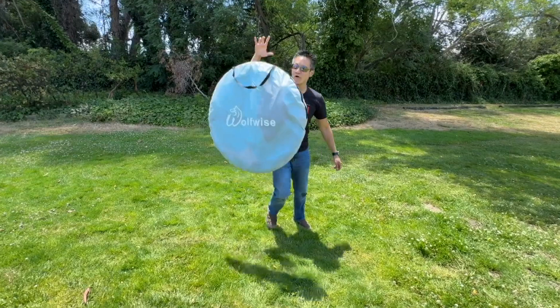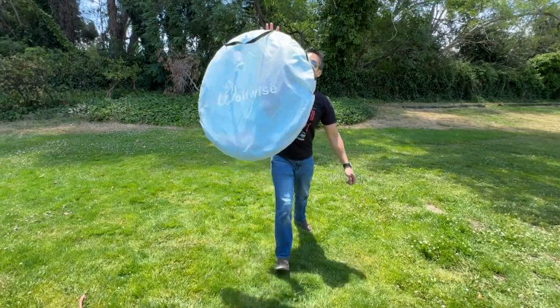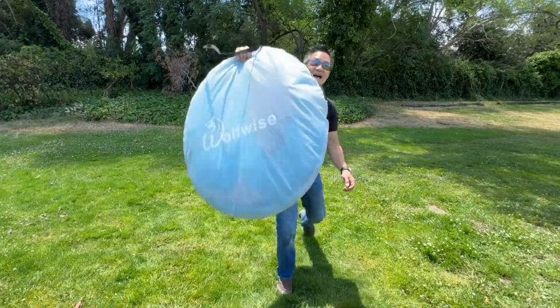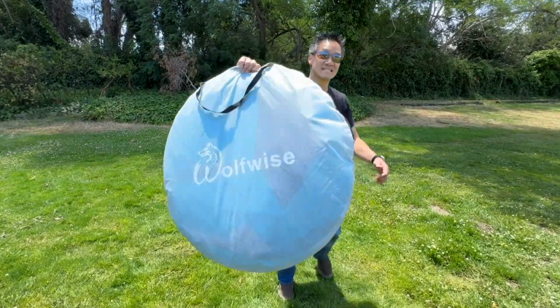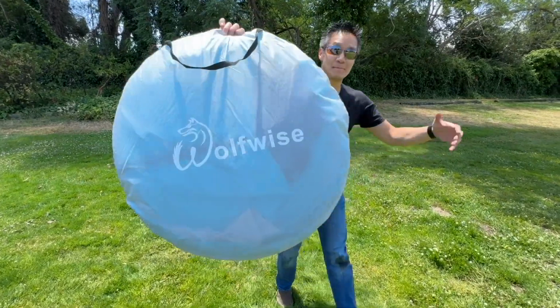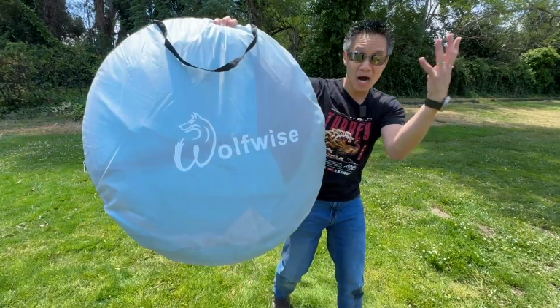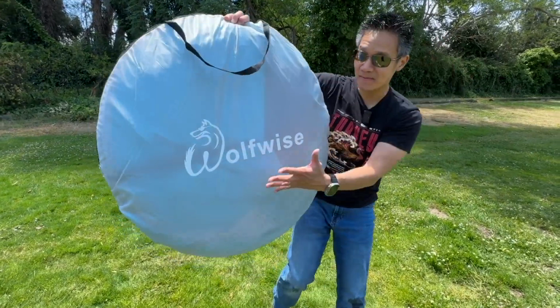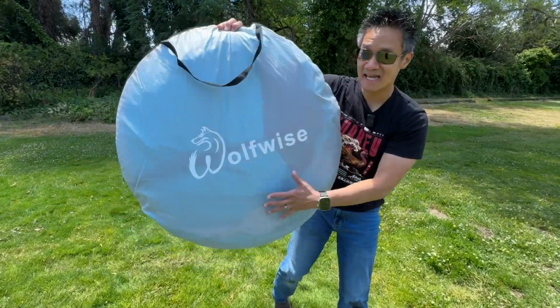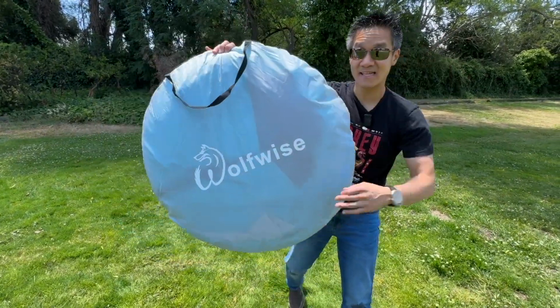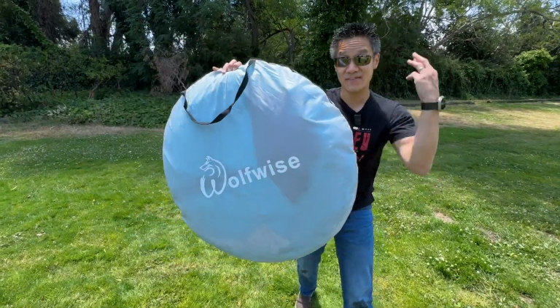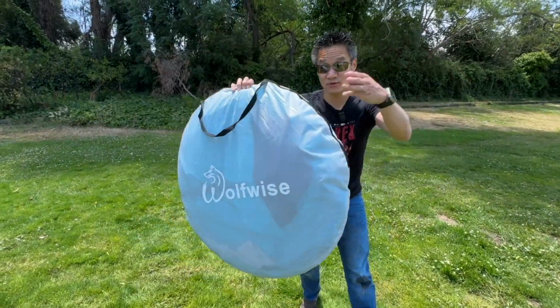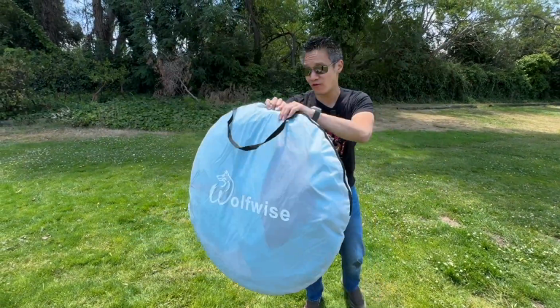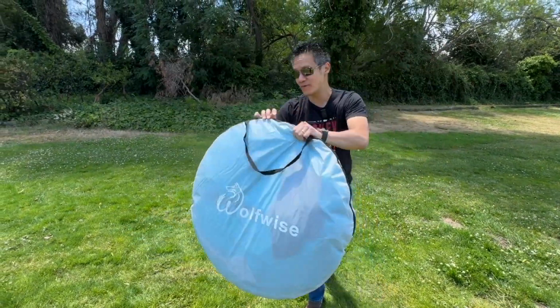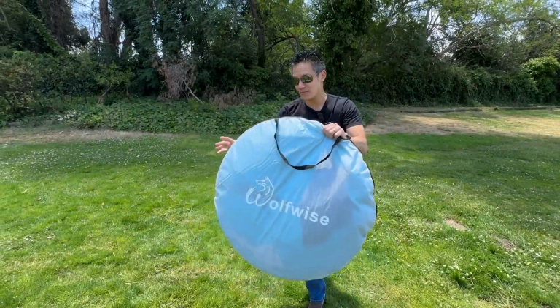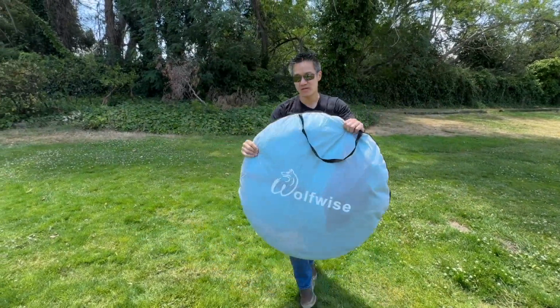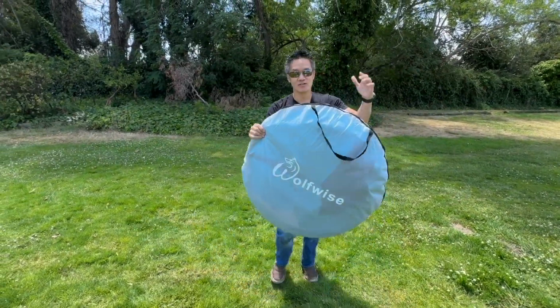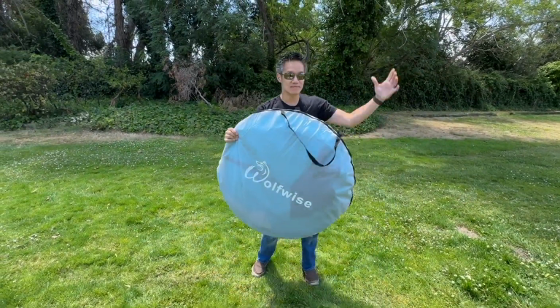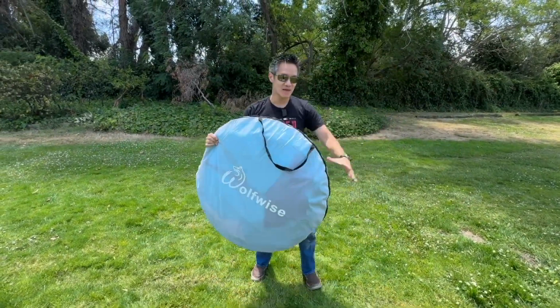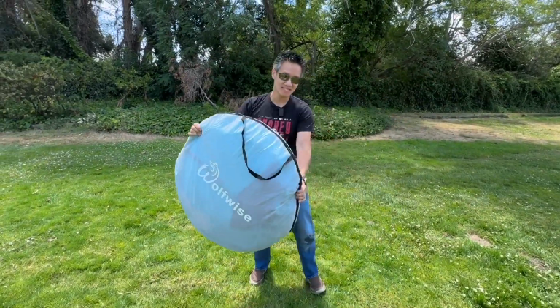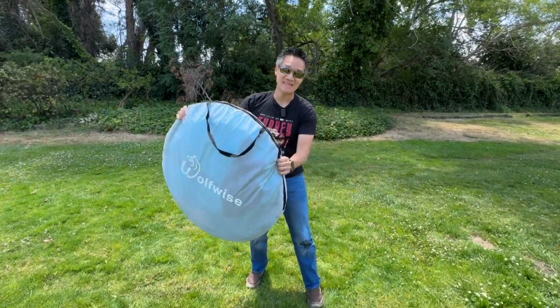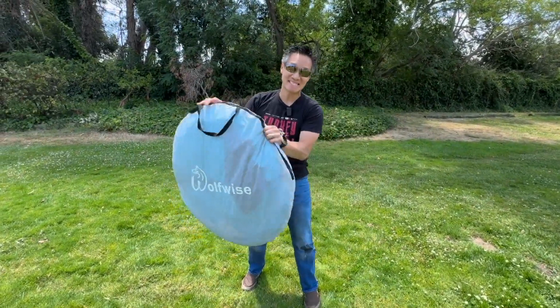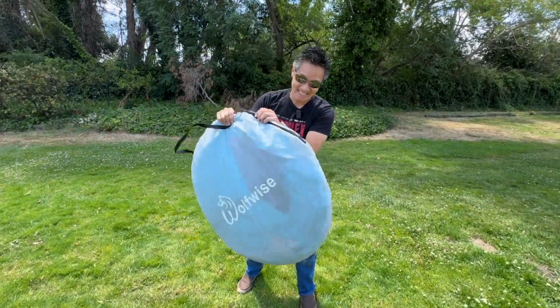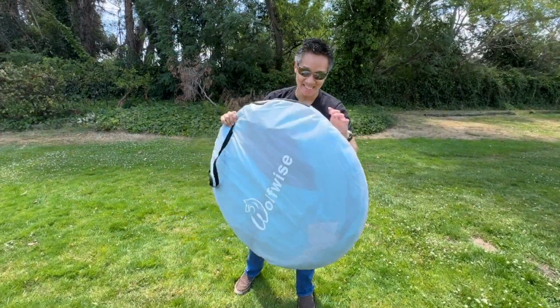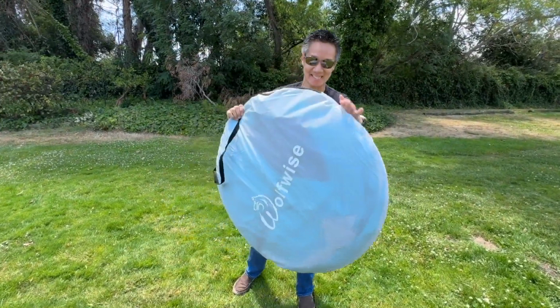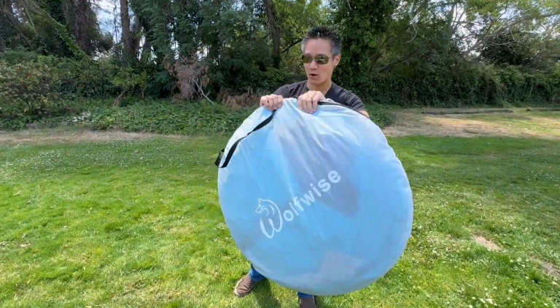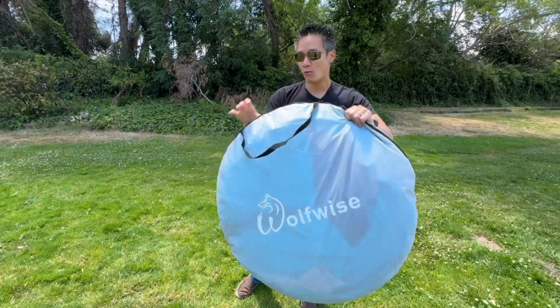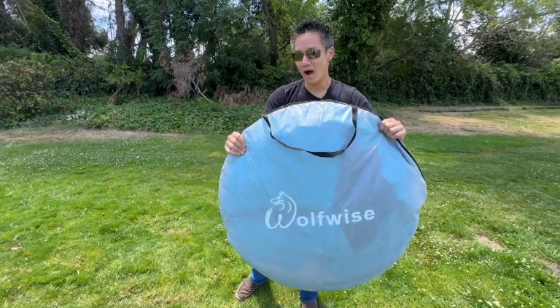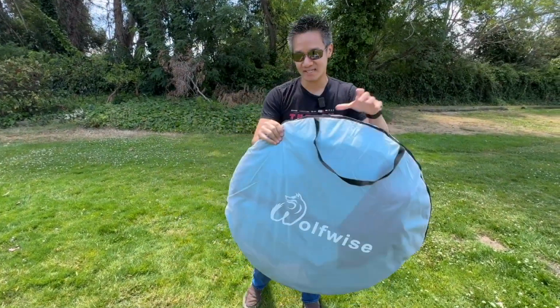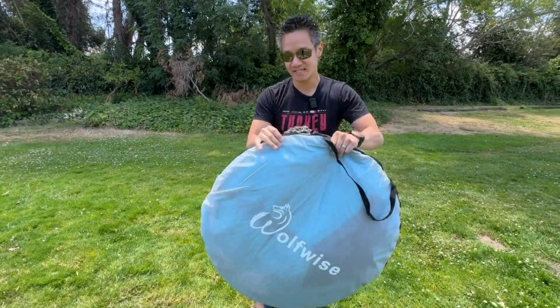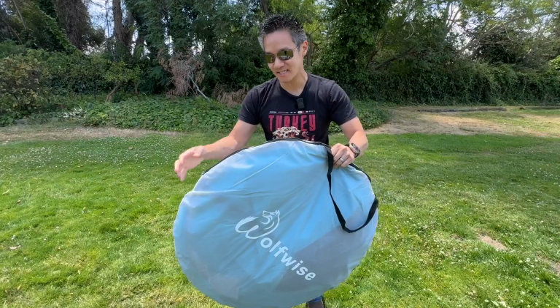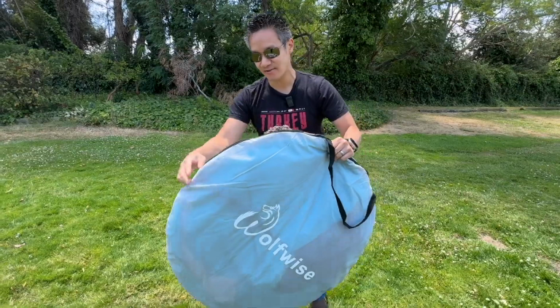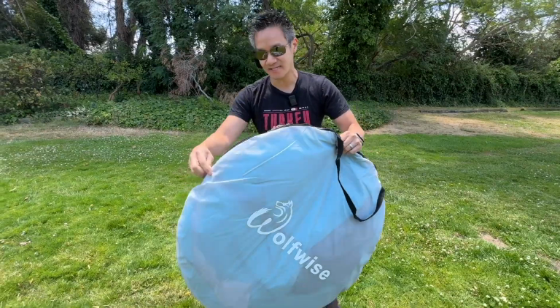Wolf-wise pop-up tent that fits three to four people. You can pop this up in seconds. Watch — this thing is crazy.